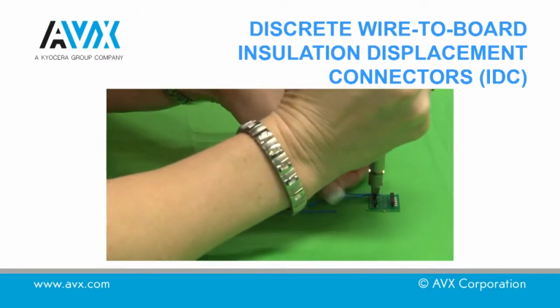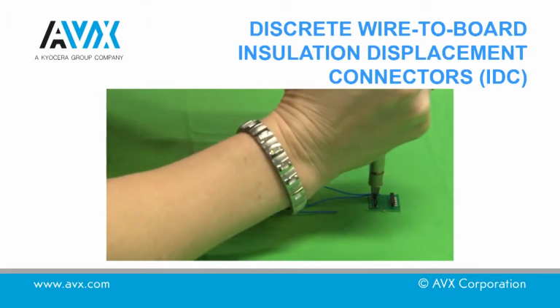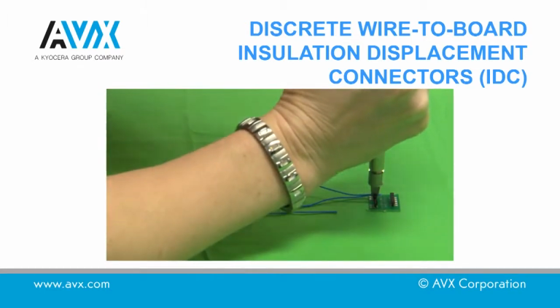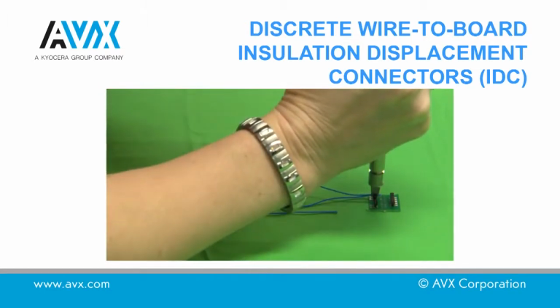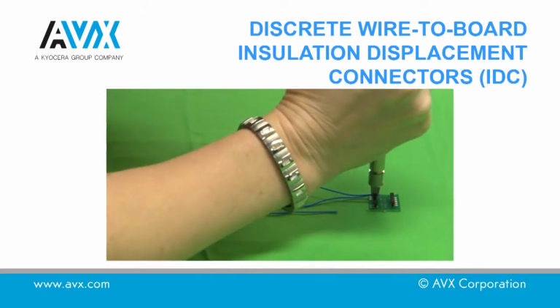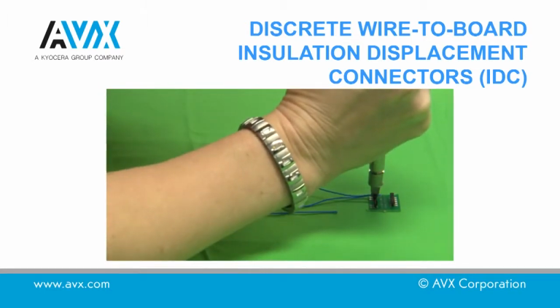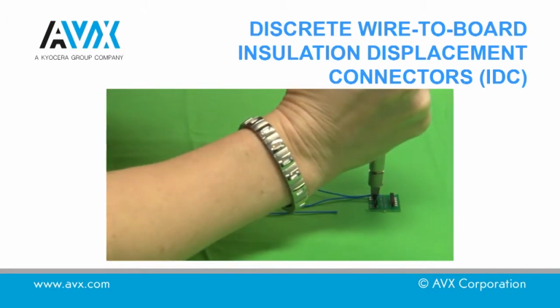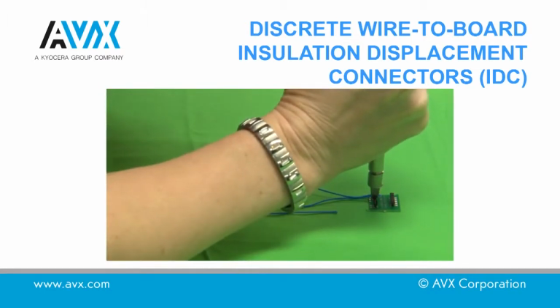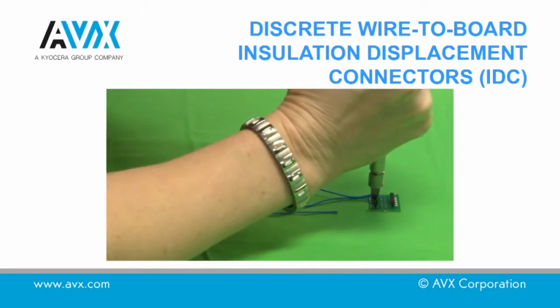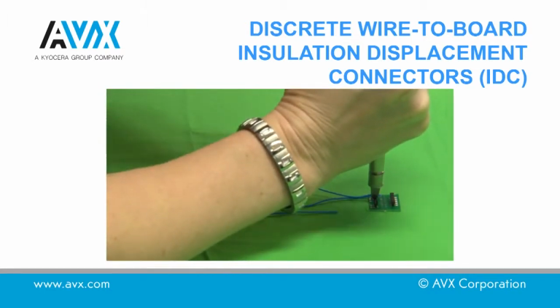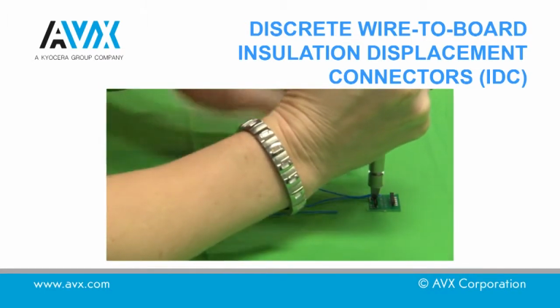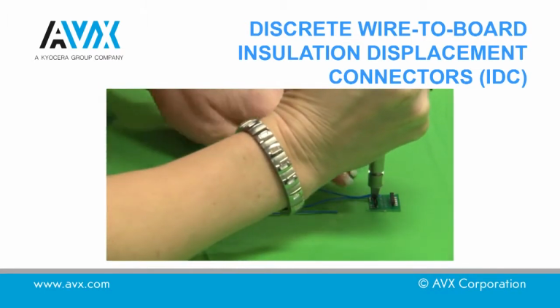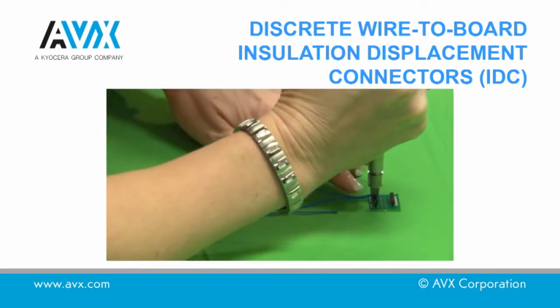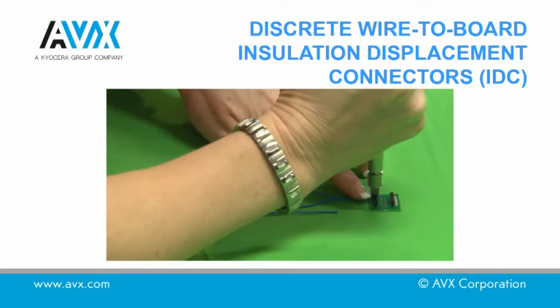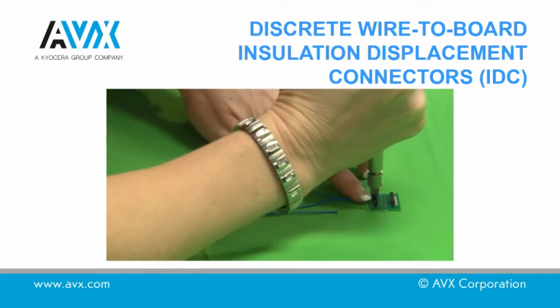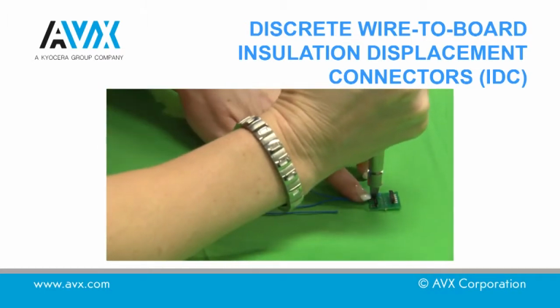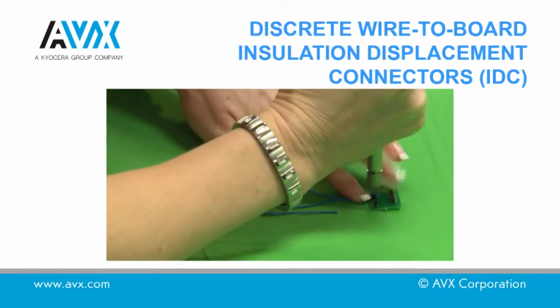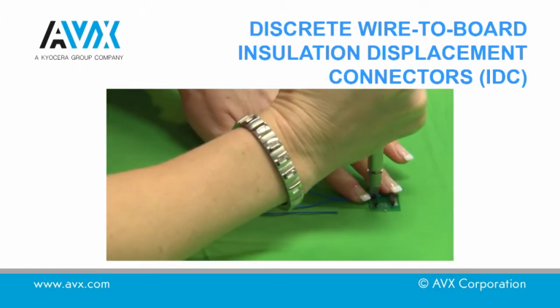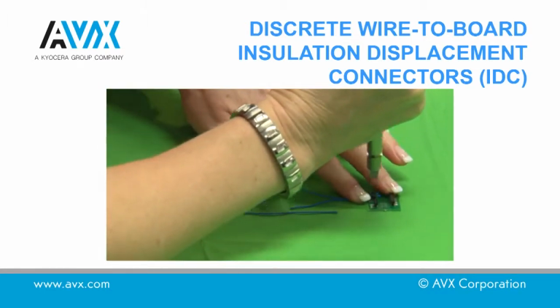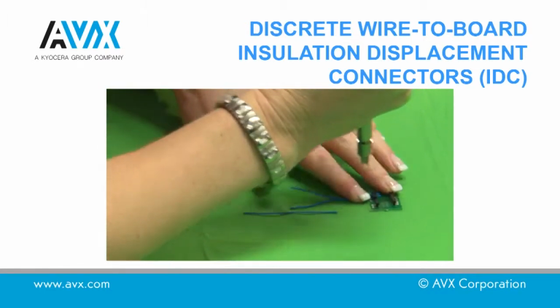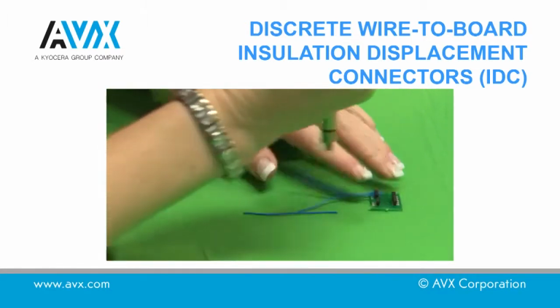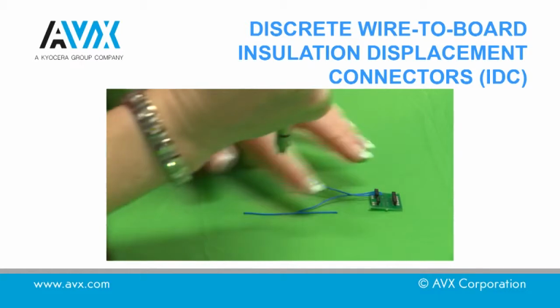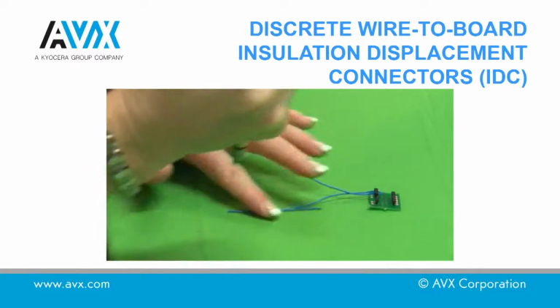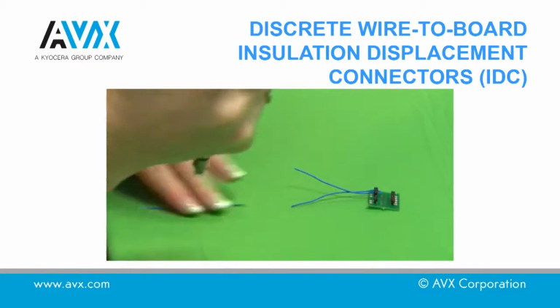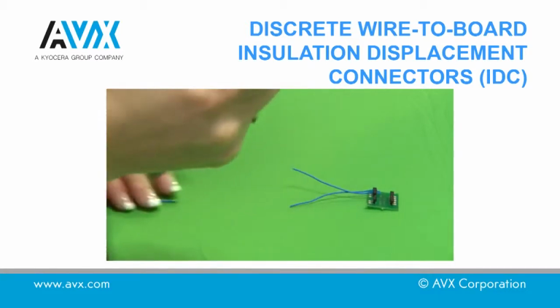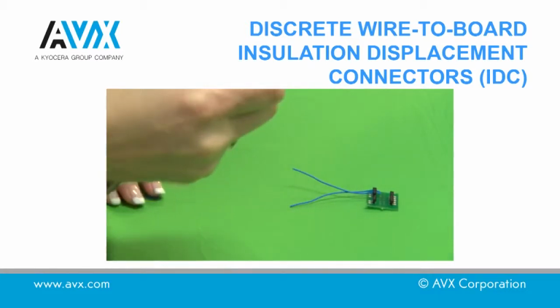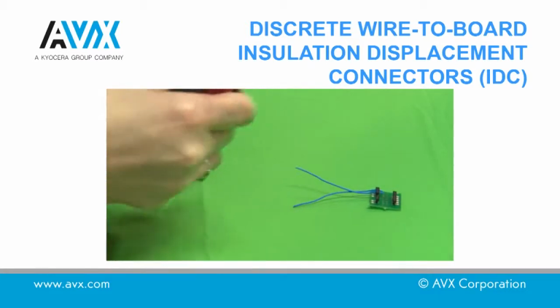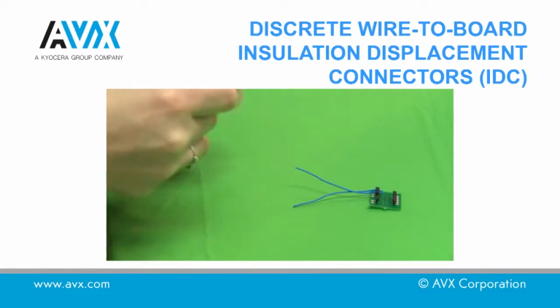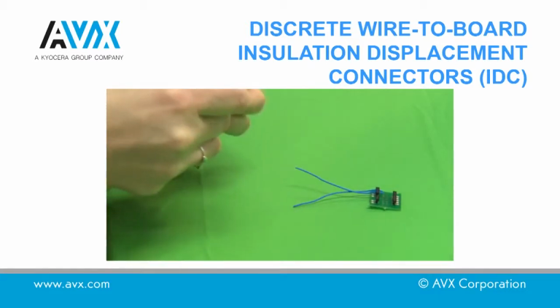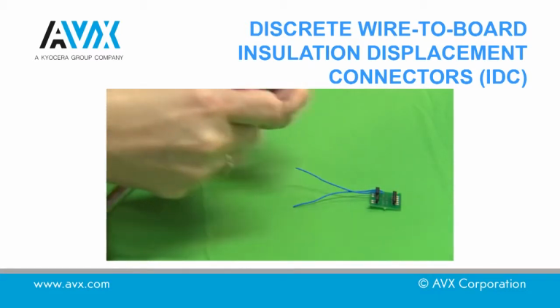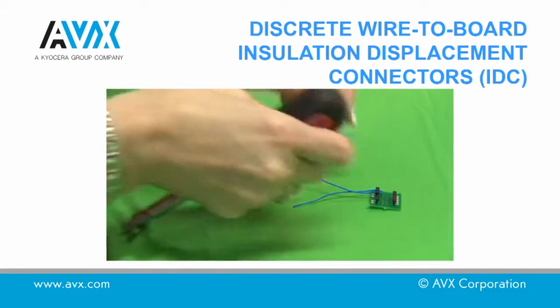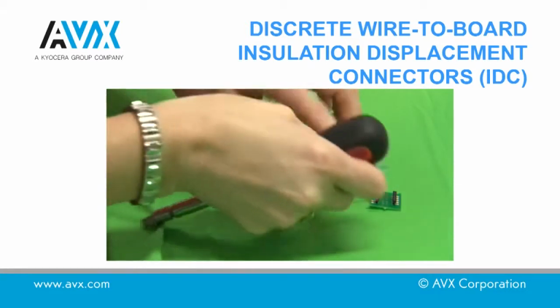Remove the tool and ensure the wire is completely down in the connector slot. The connection is complete.